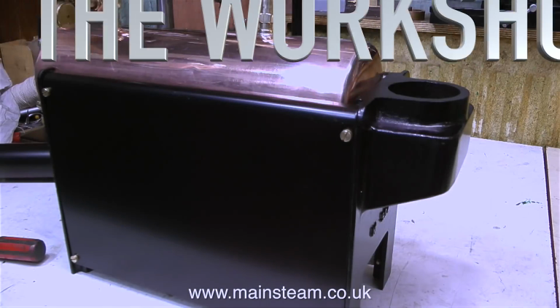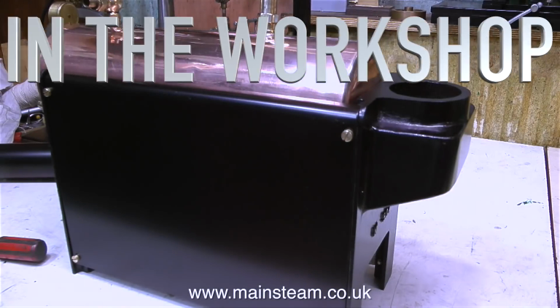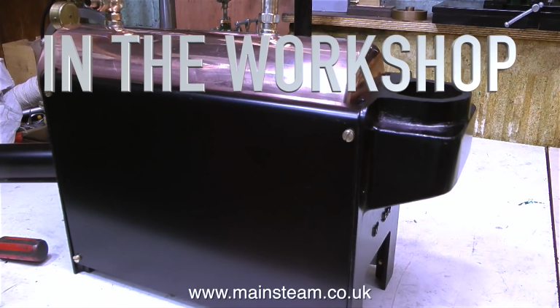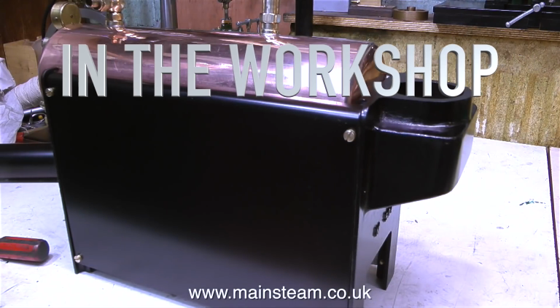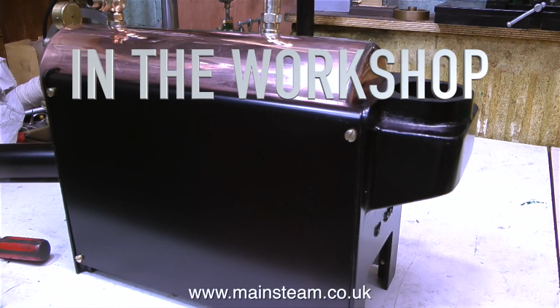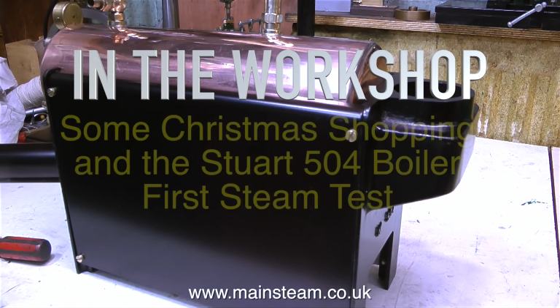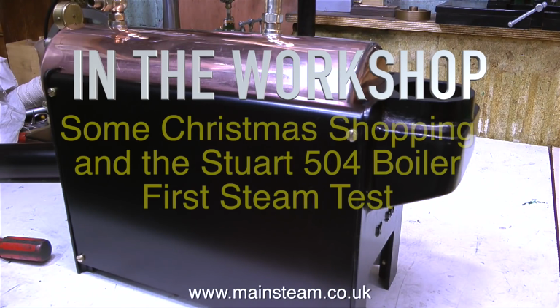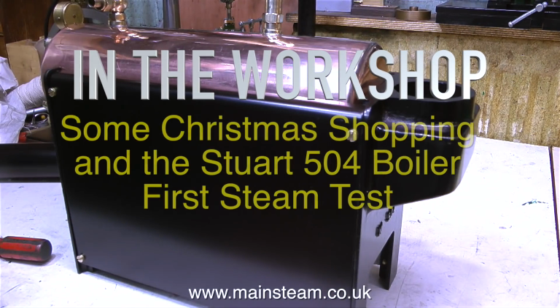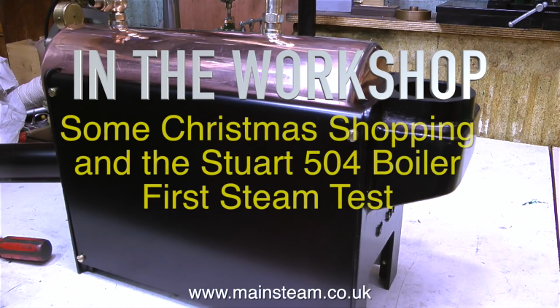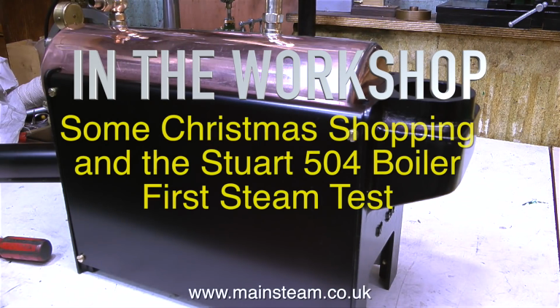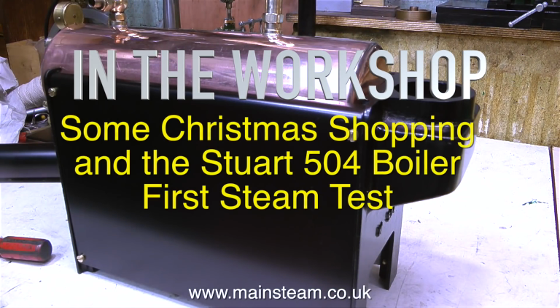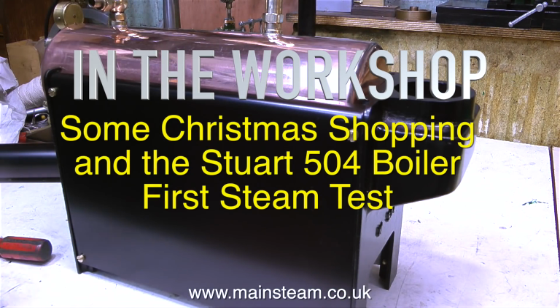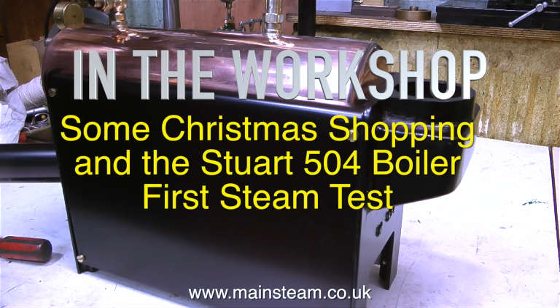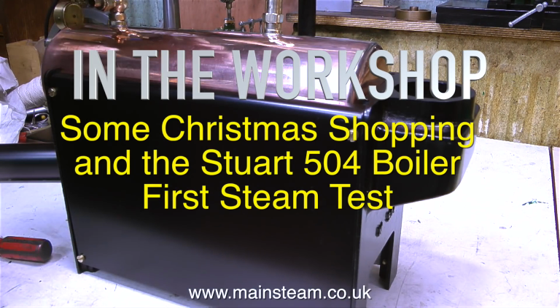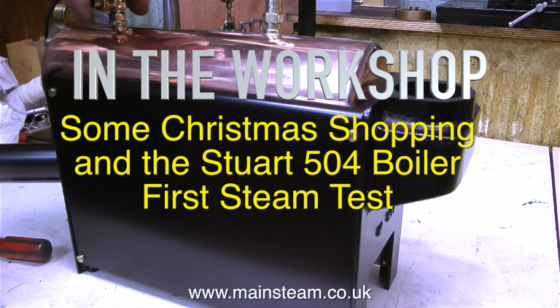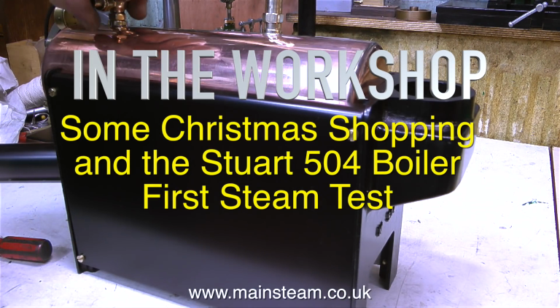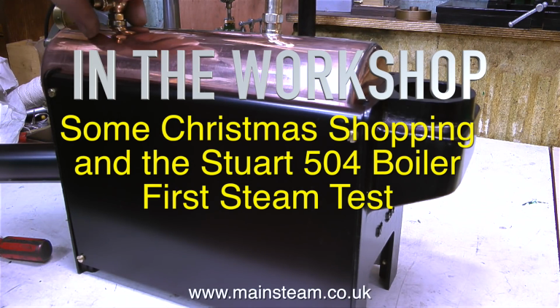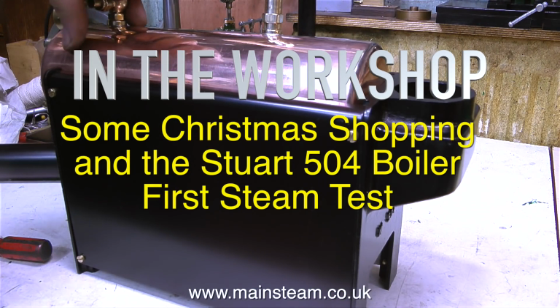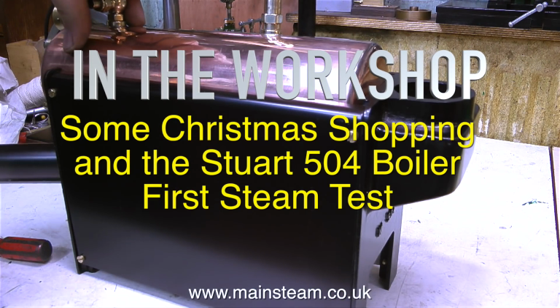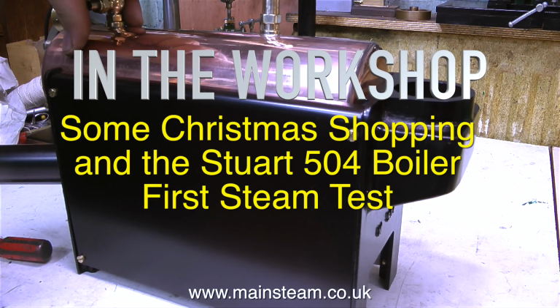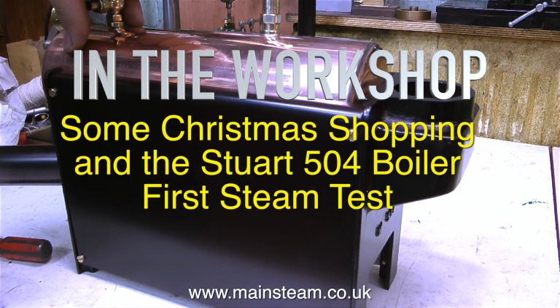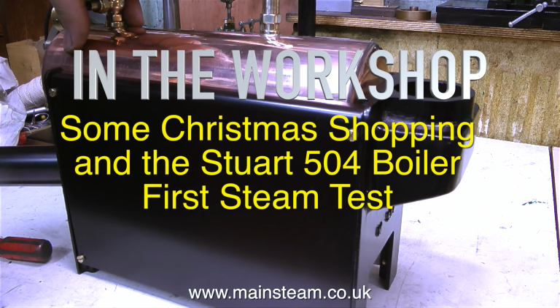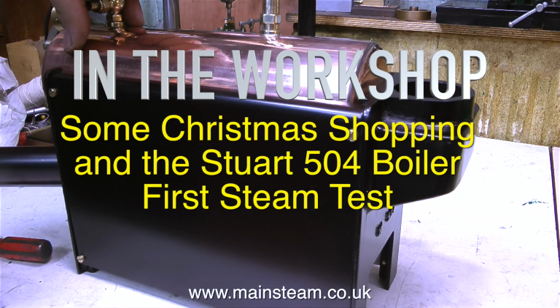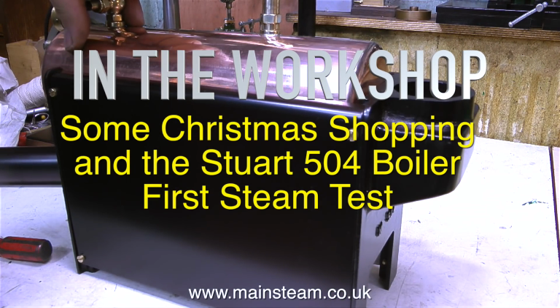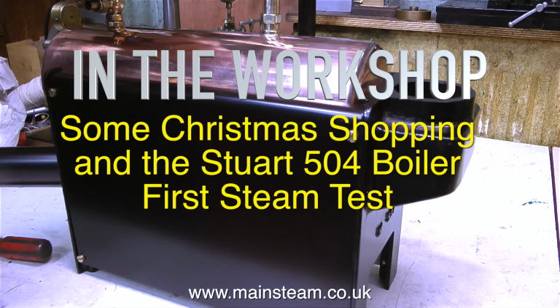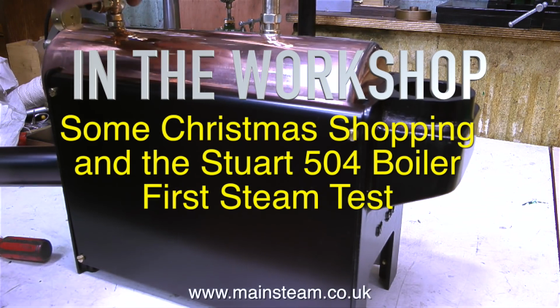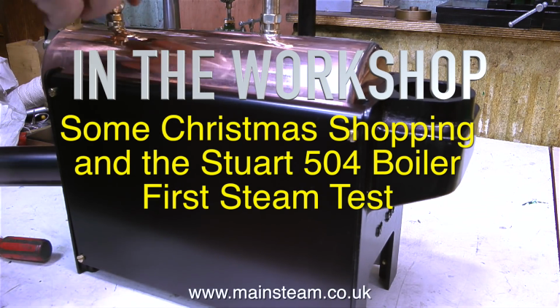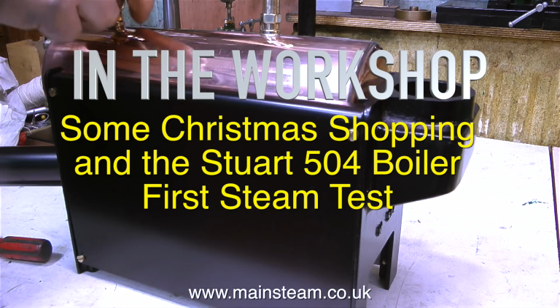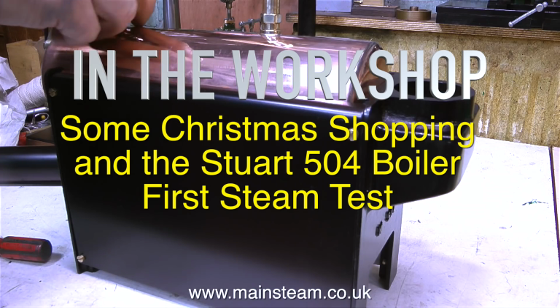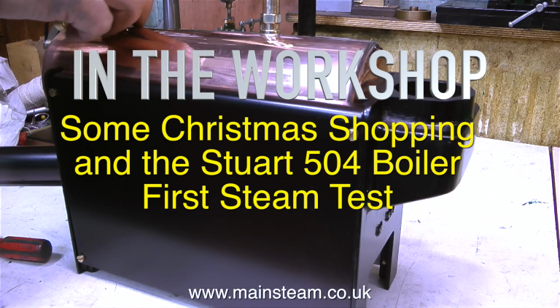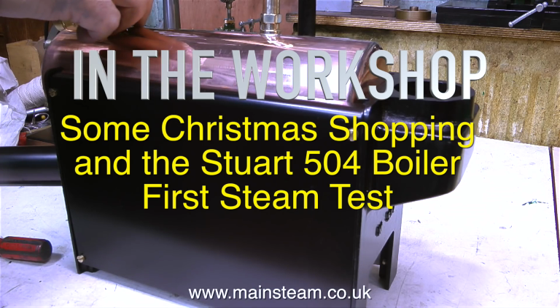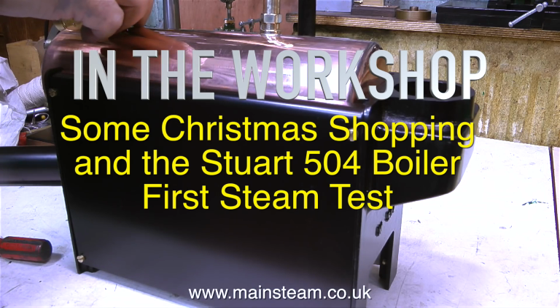In the workshop: some Christmas shopping and the Stuart 504 boiler first steam test.